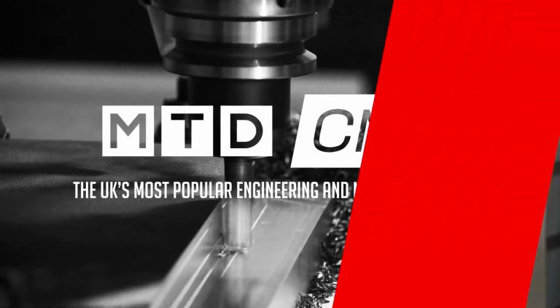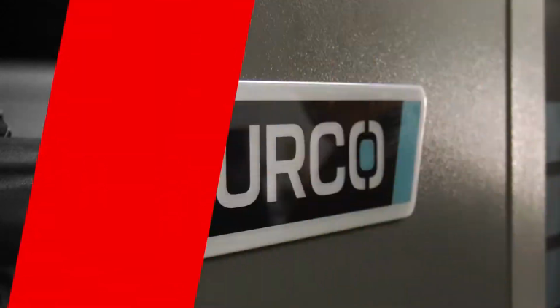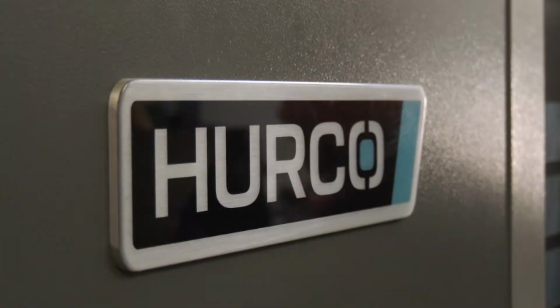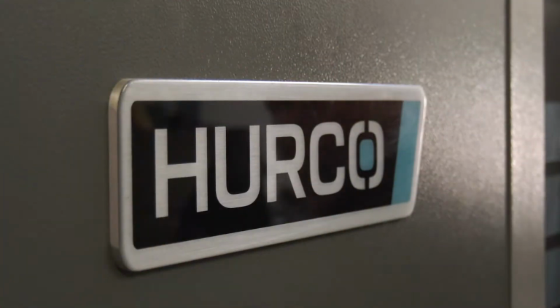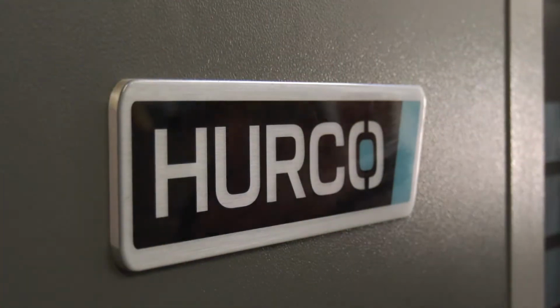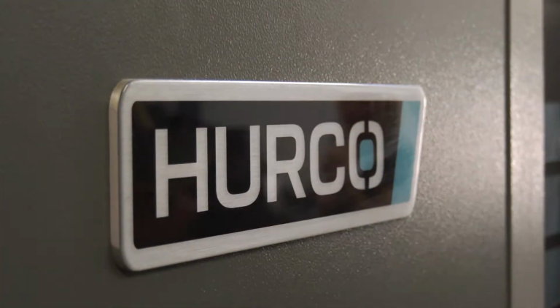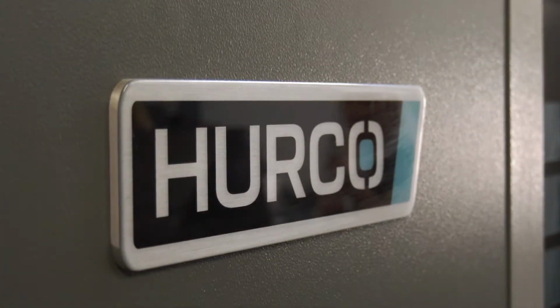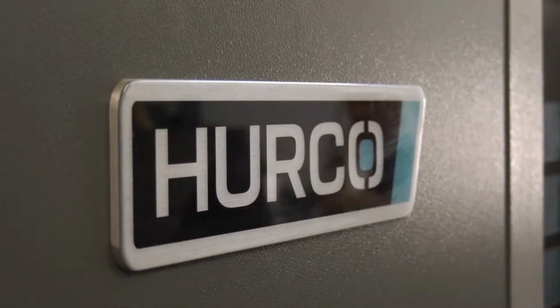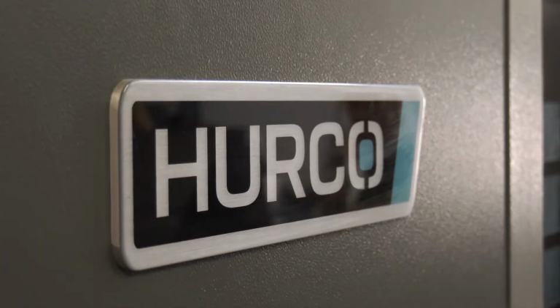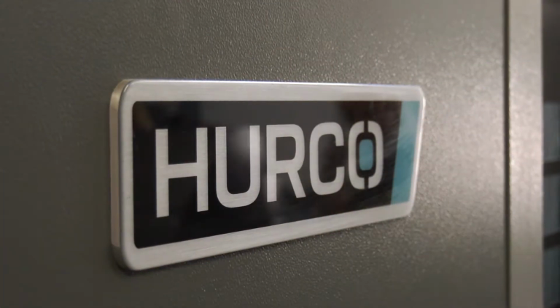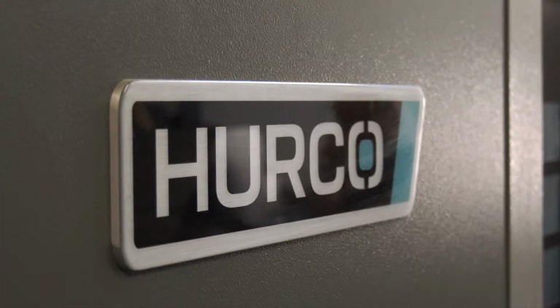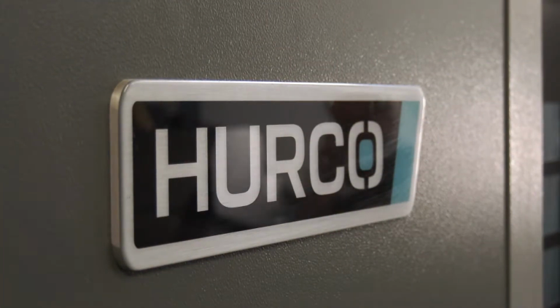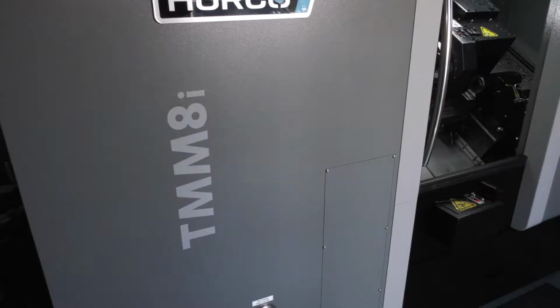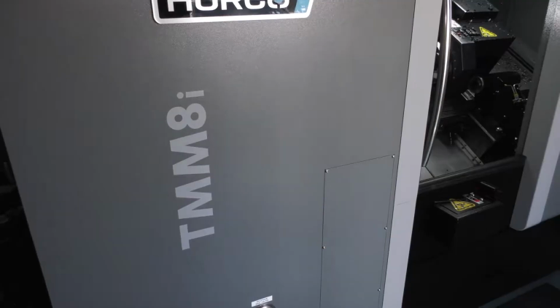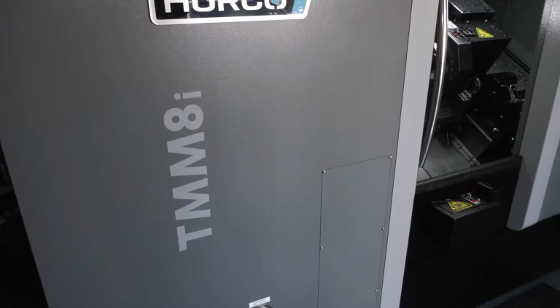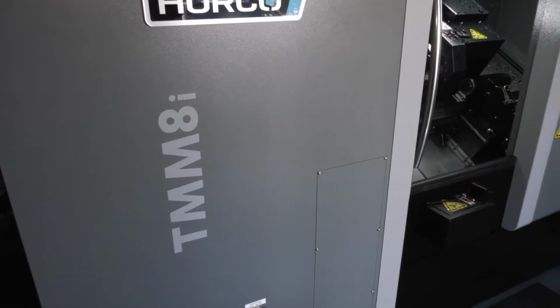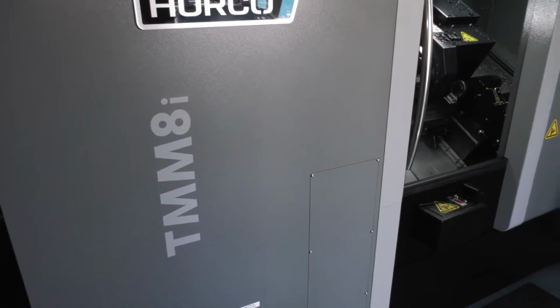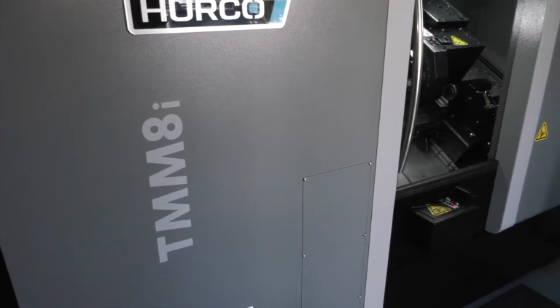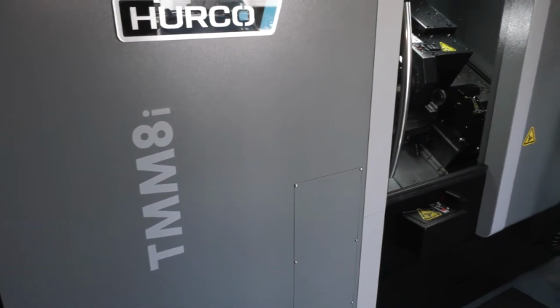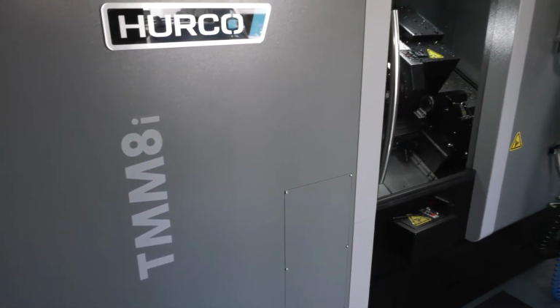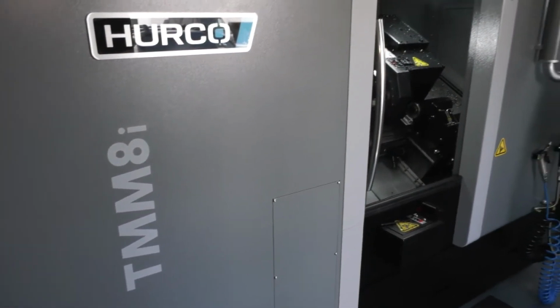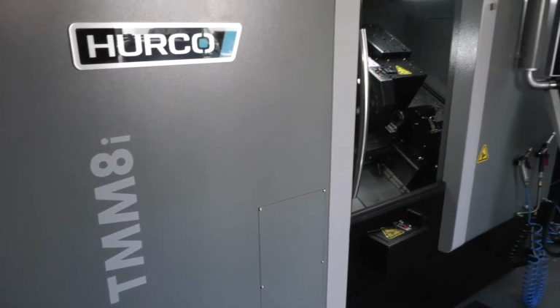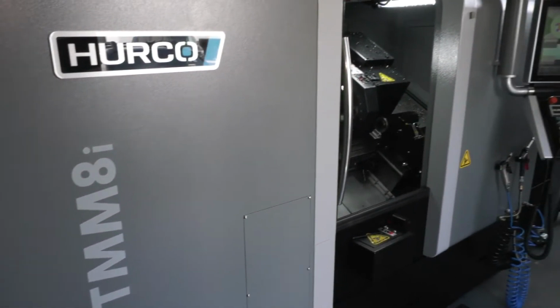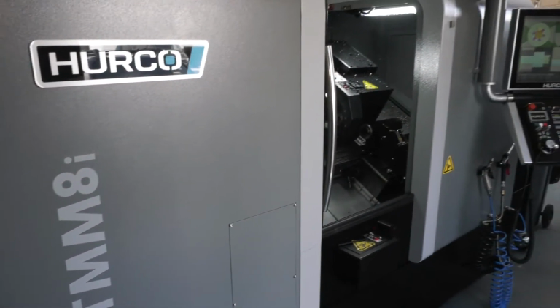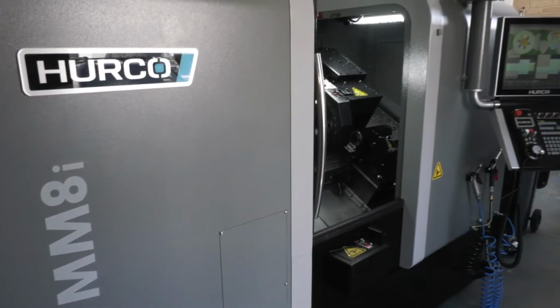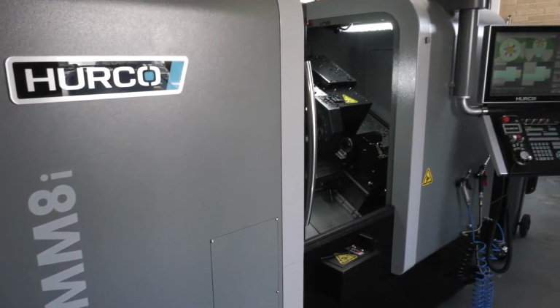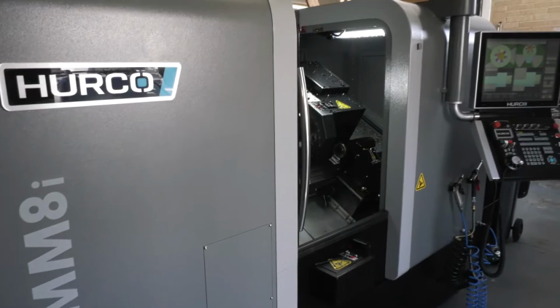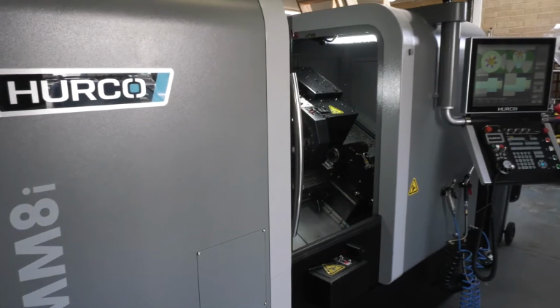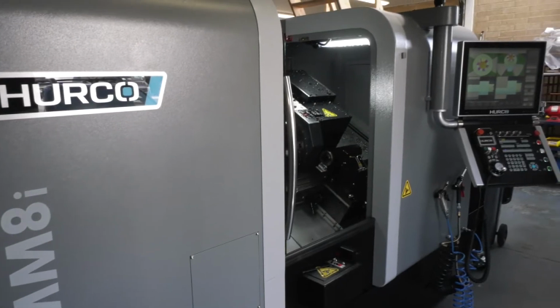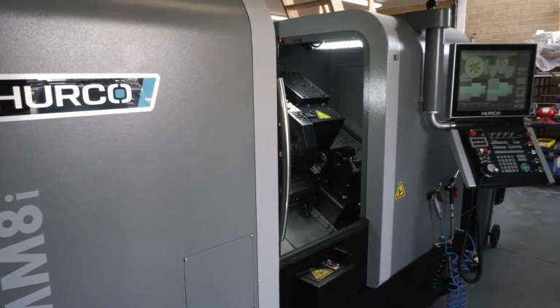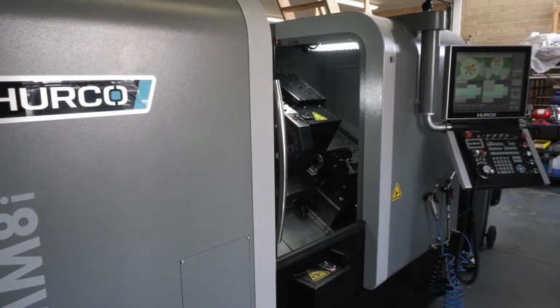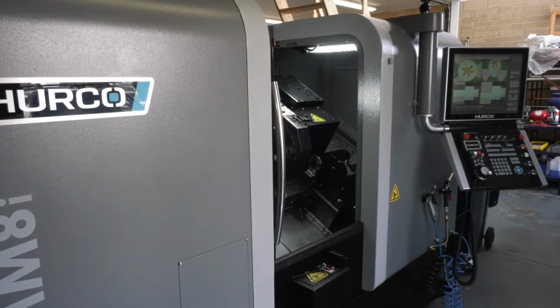Terry, let's get straight into it. A new machine — what do you think of it, this Herco TMM8i?